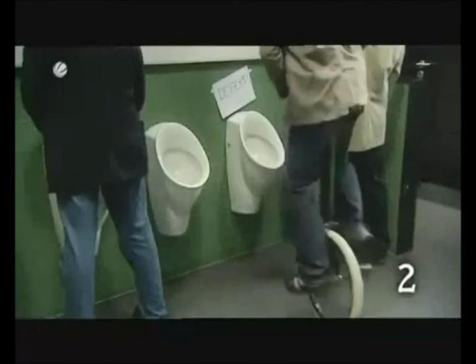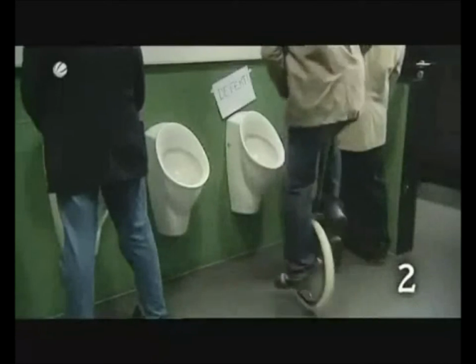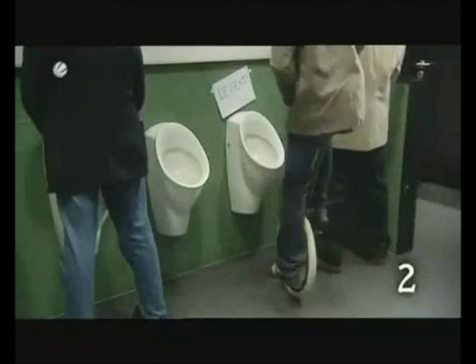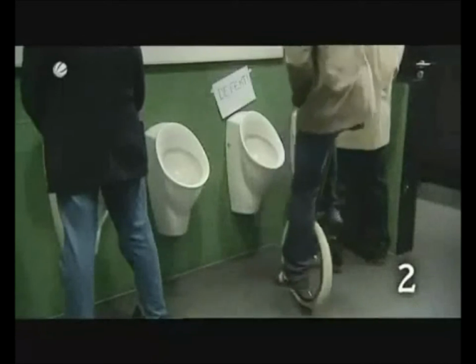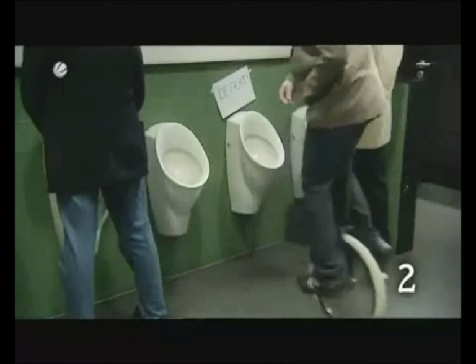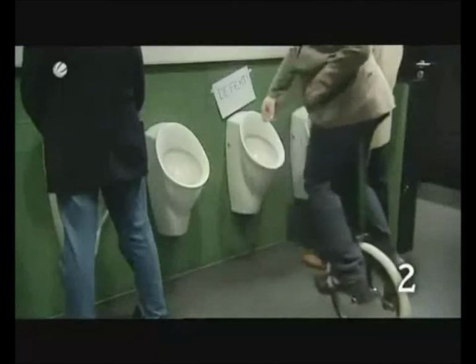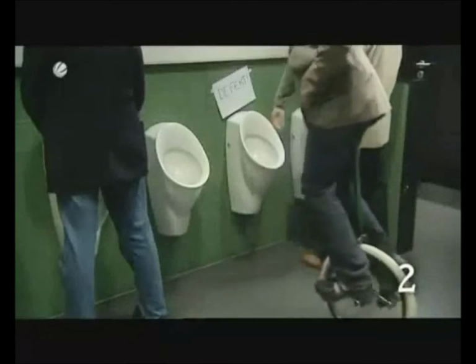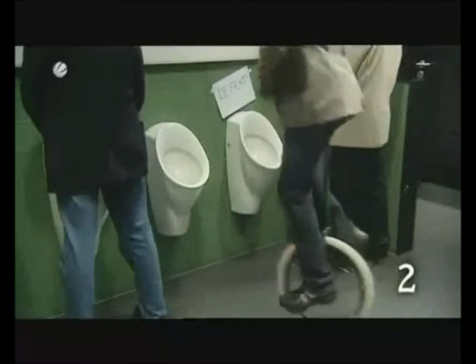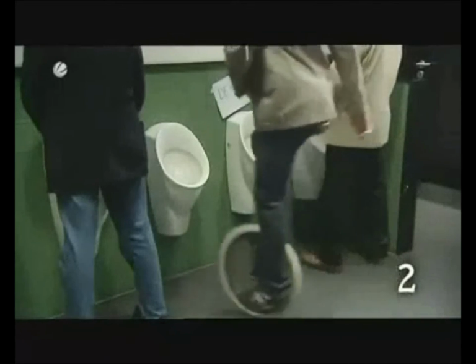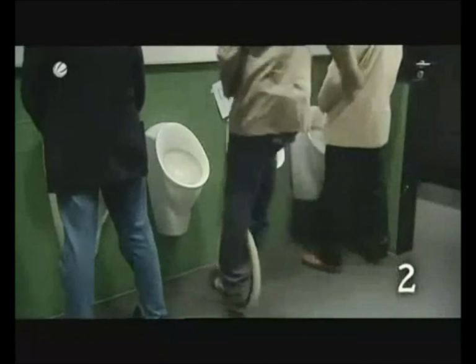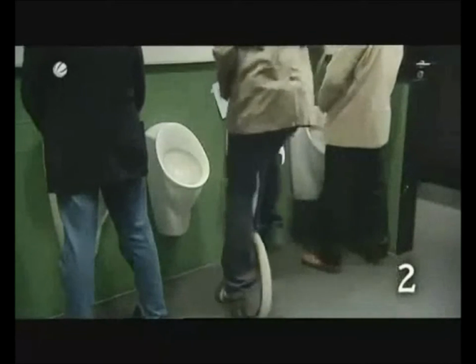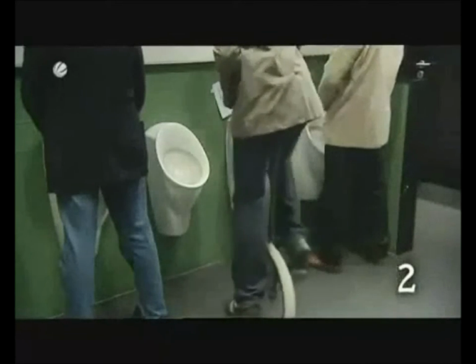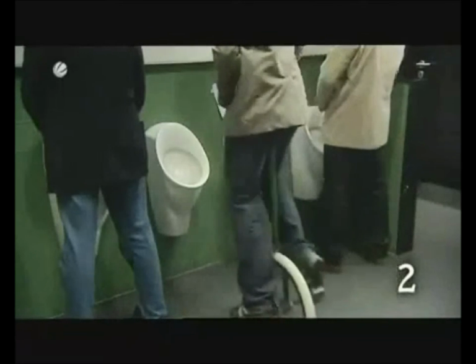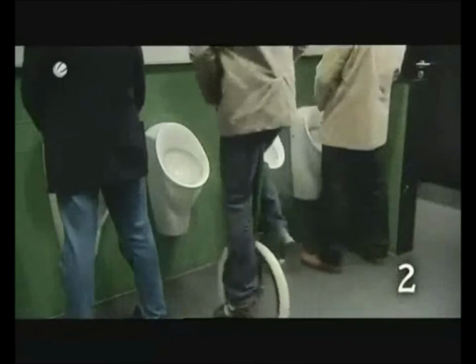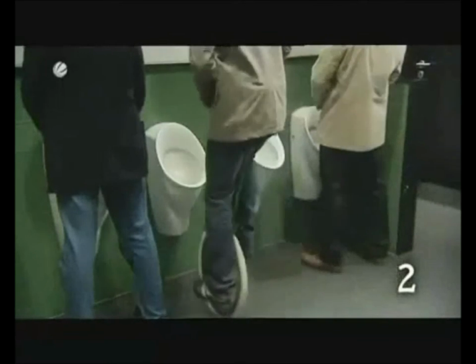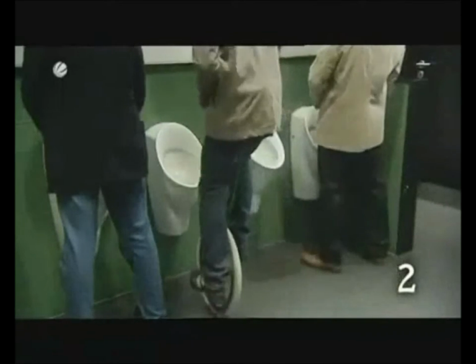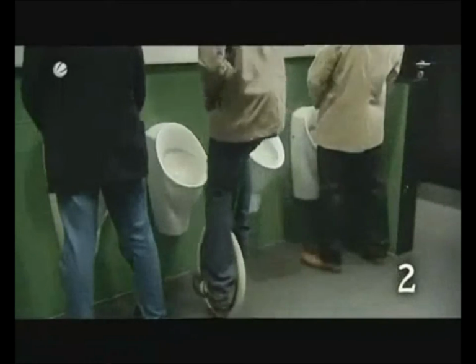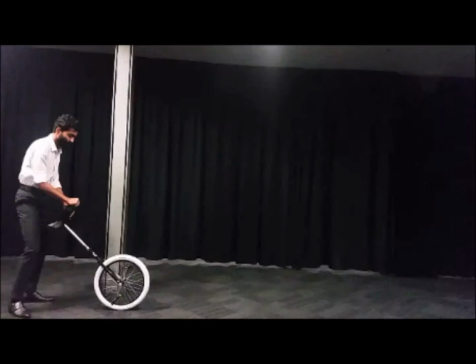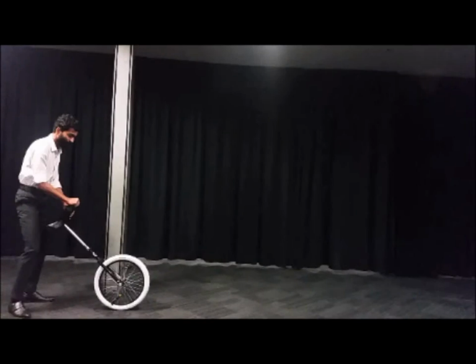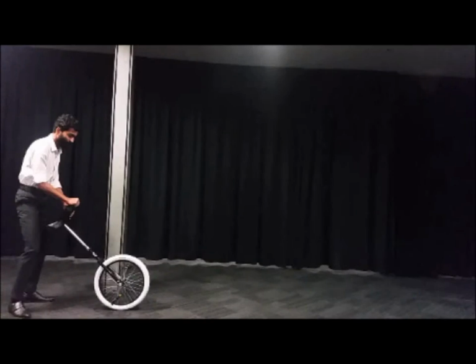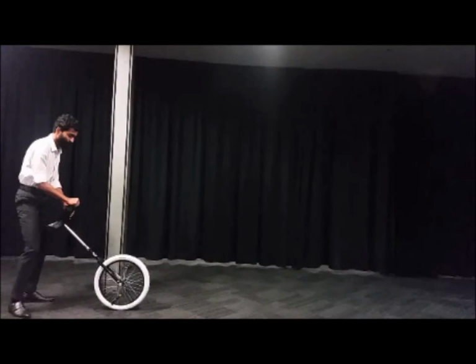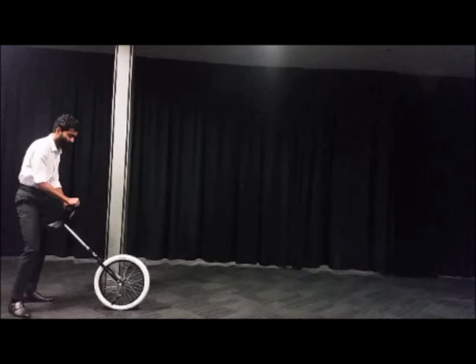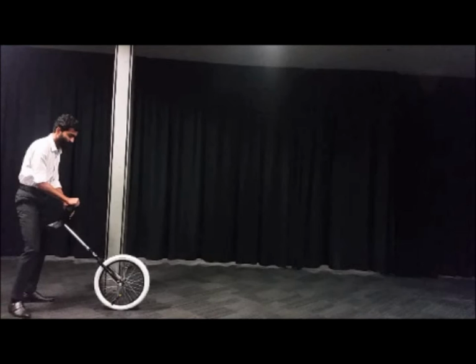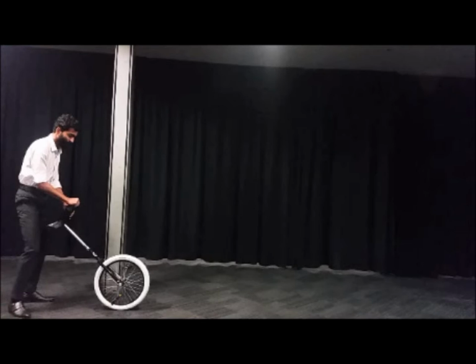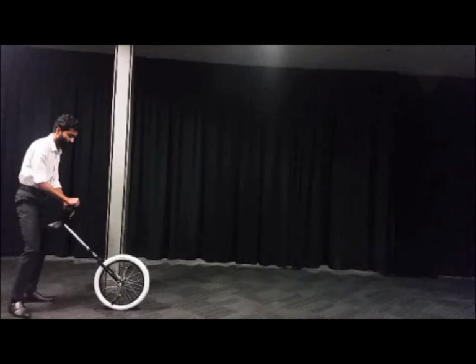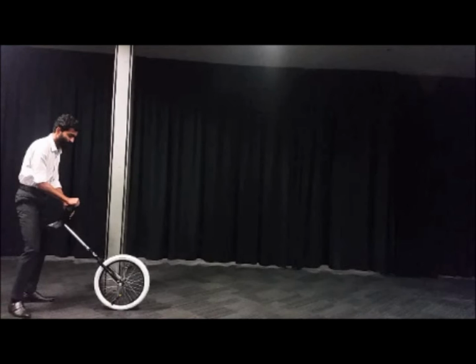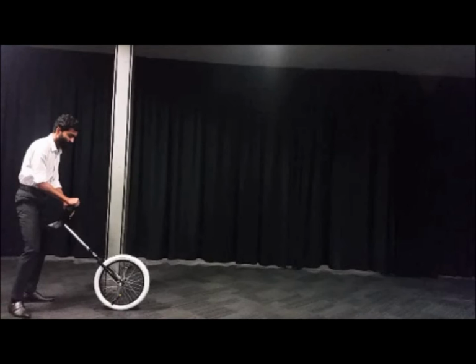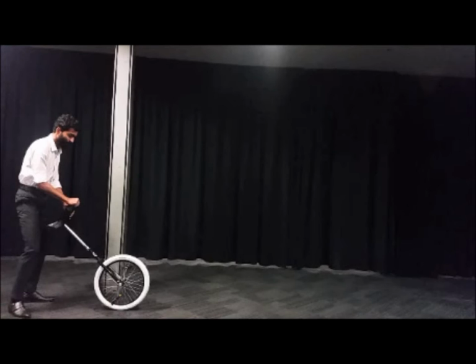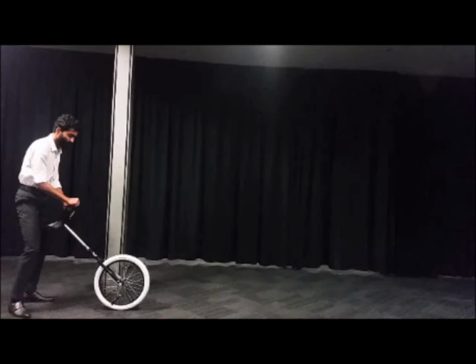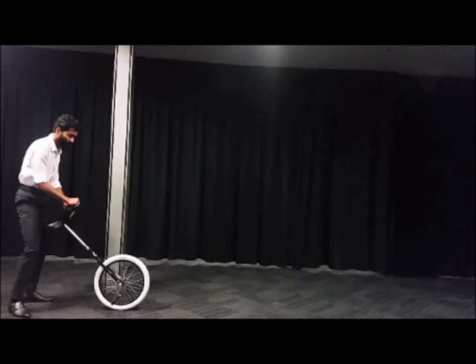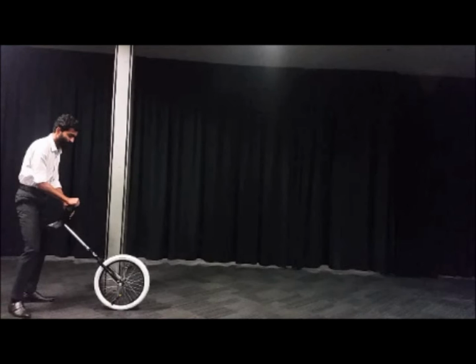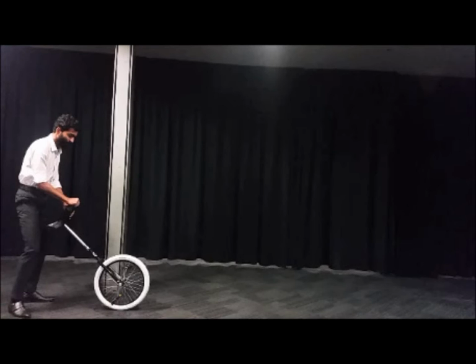But first we have to learn how to ride a unicycle. The first step is to mount the unicycle.